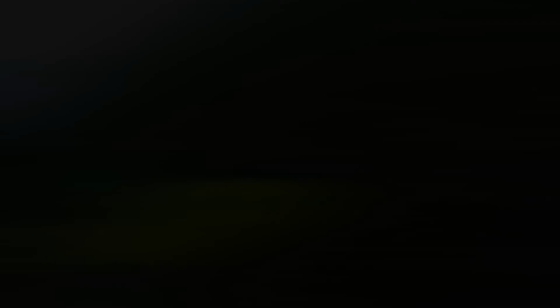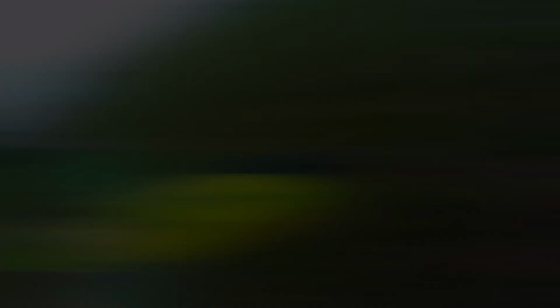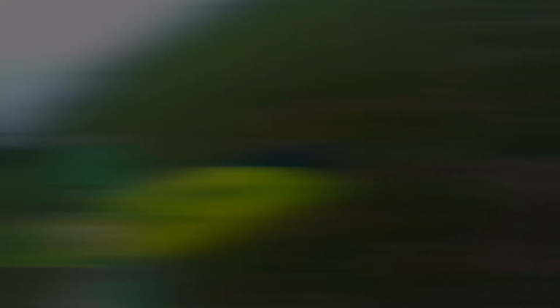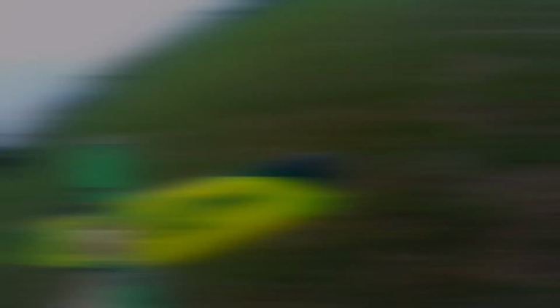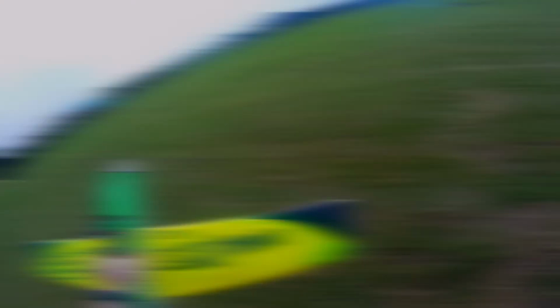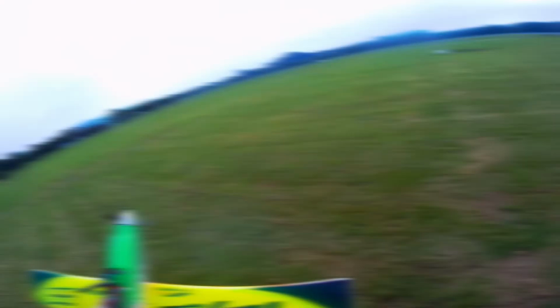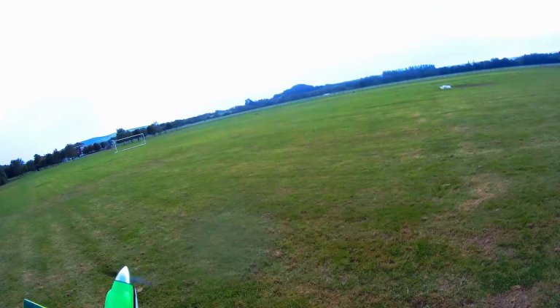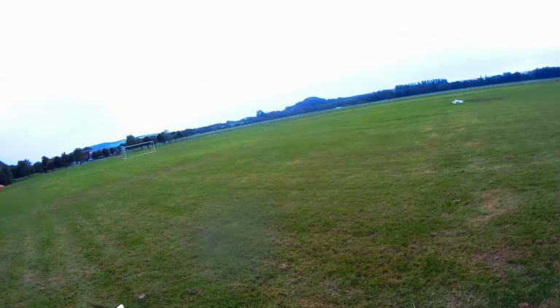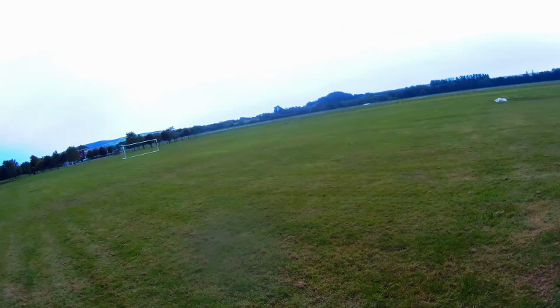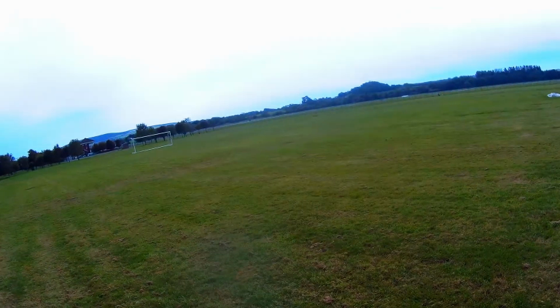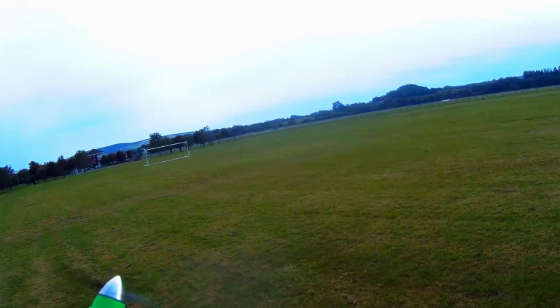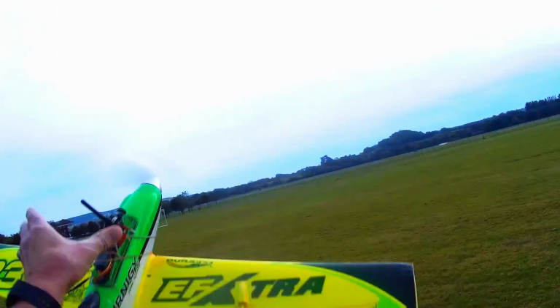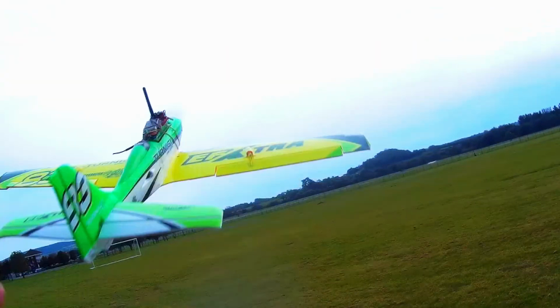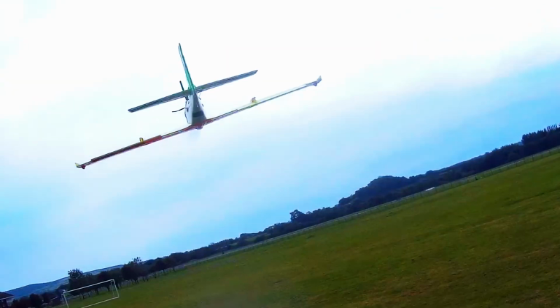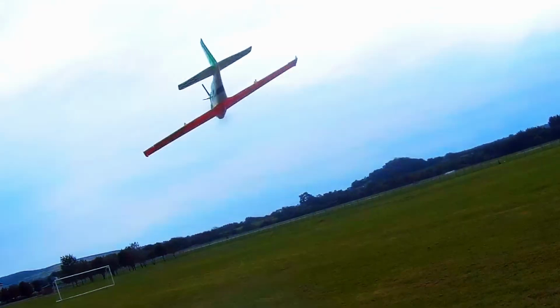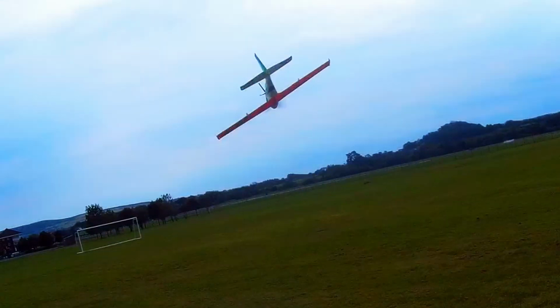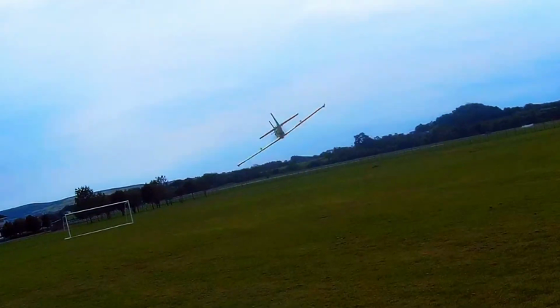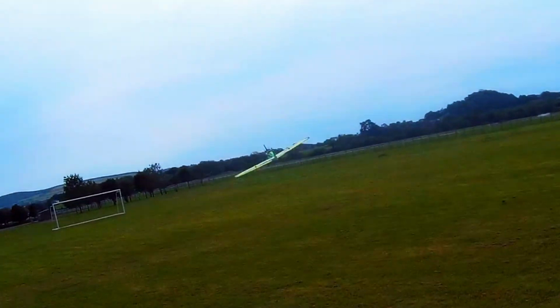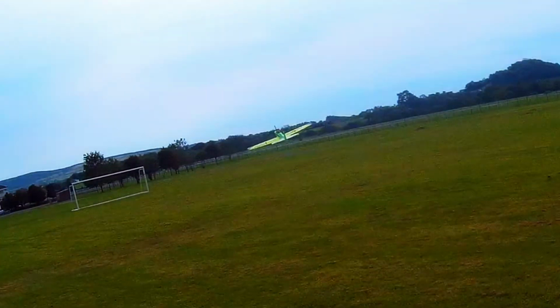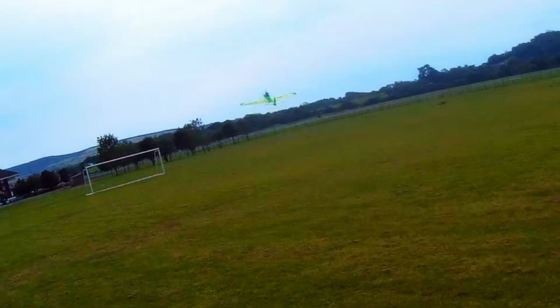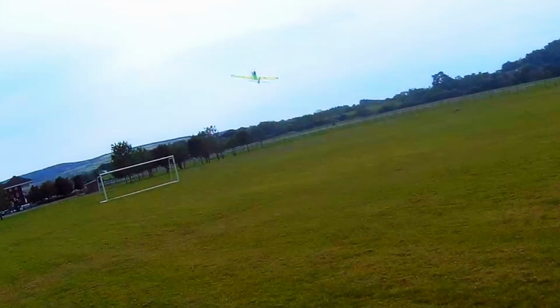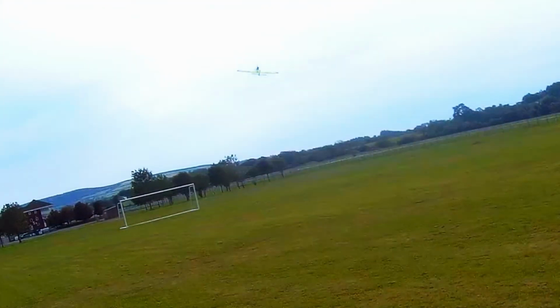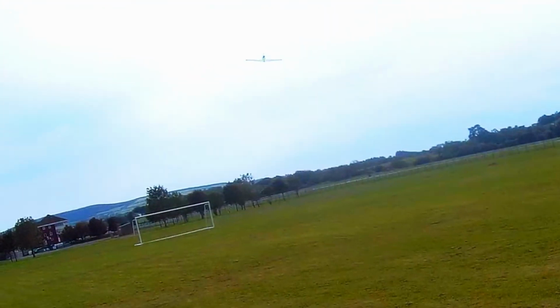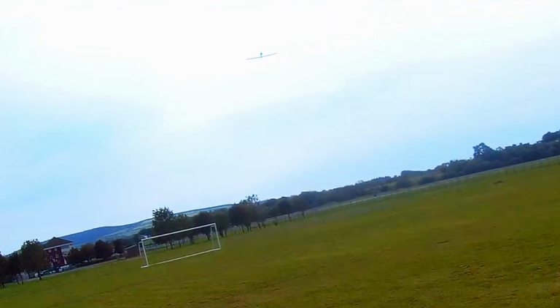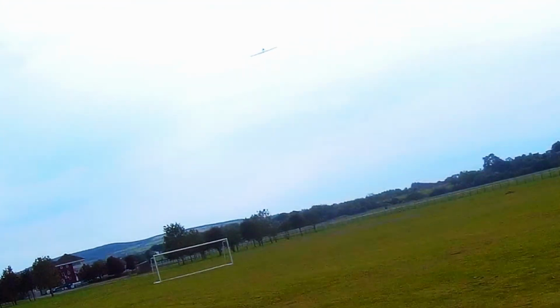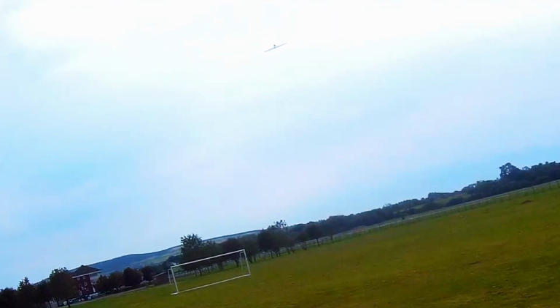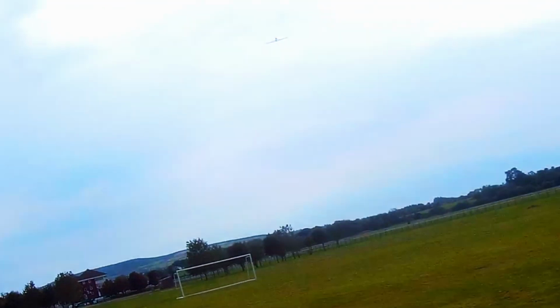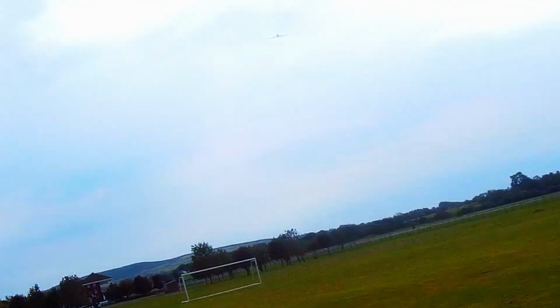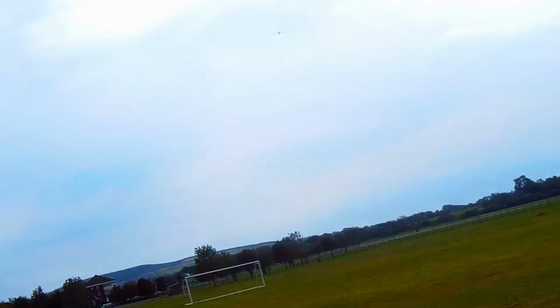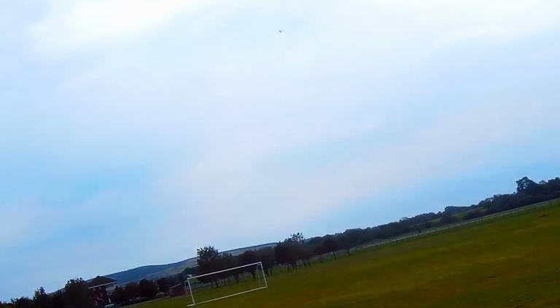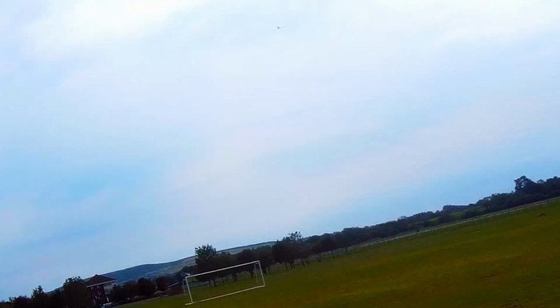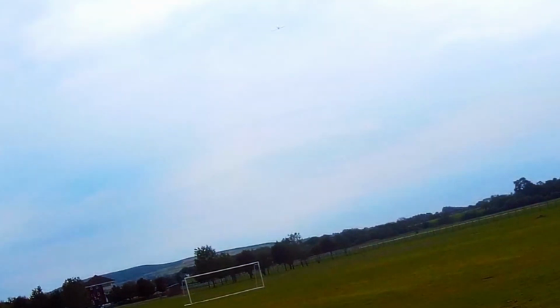Hiya, Dave here from RC Pilots. Thanks for checking out this video about the Durafly EF-Extra.